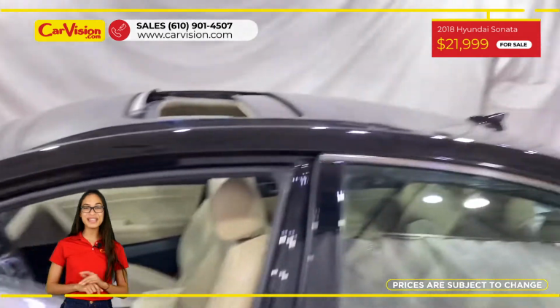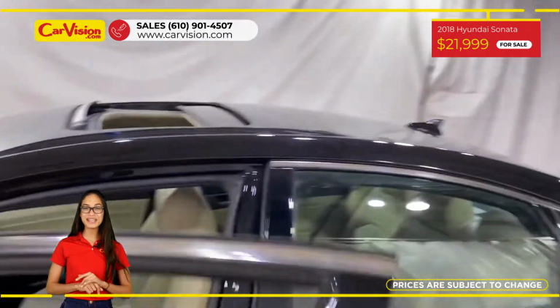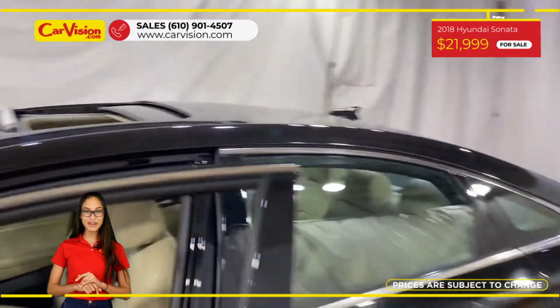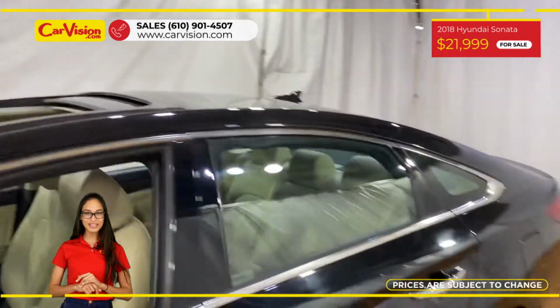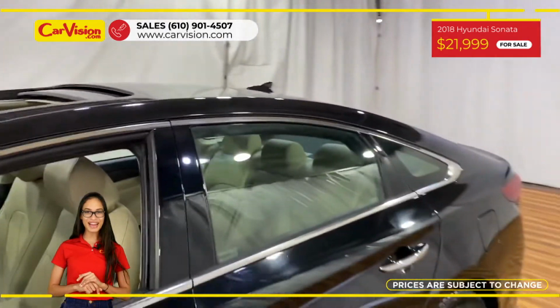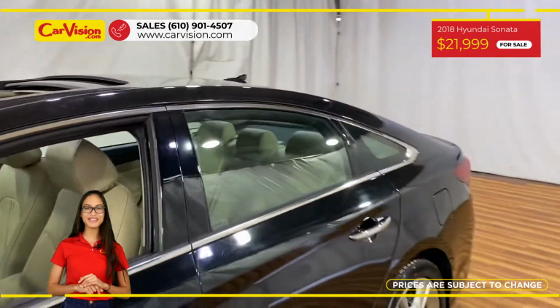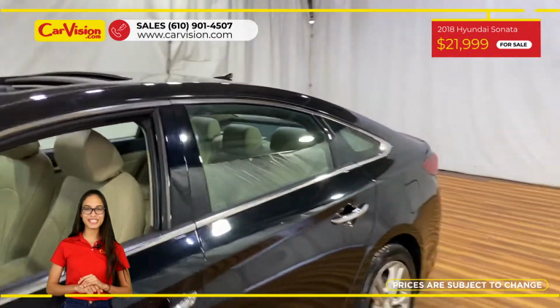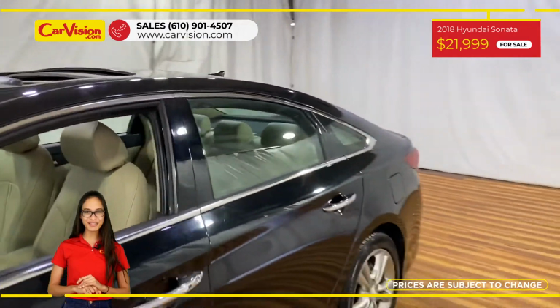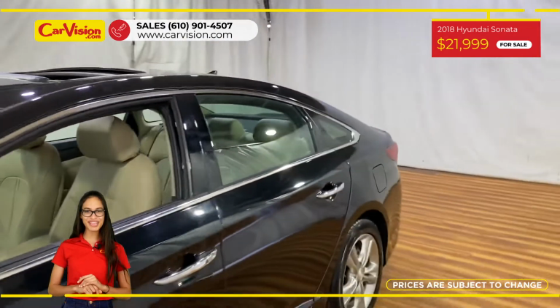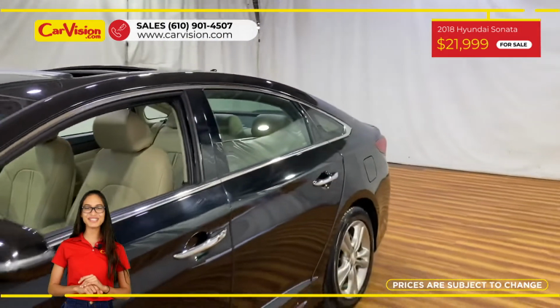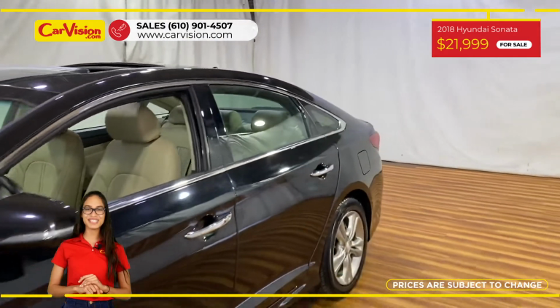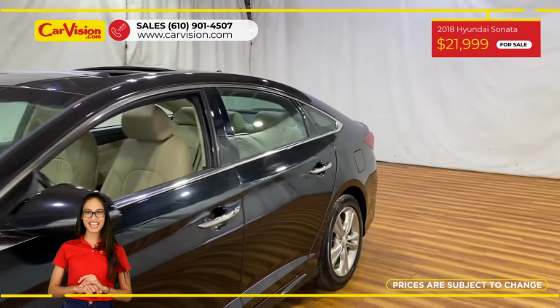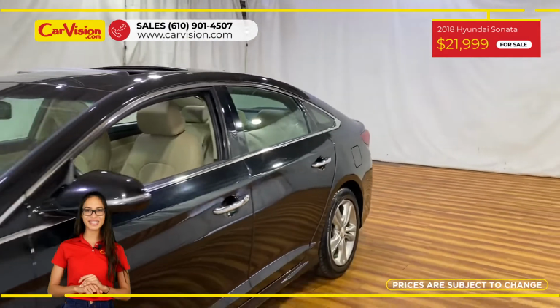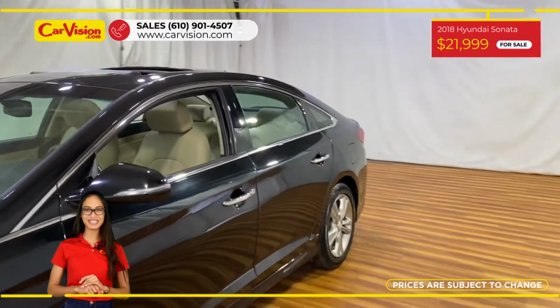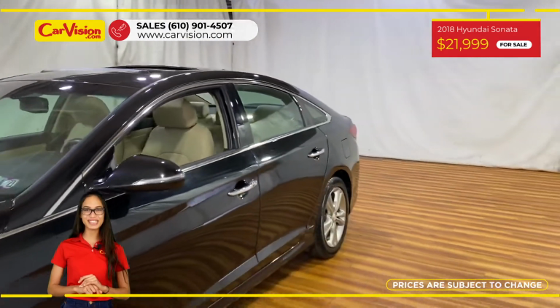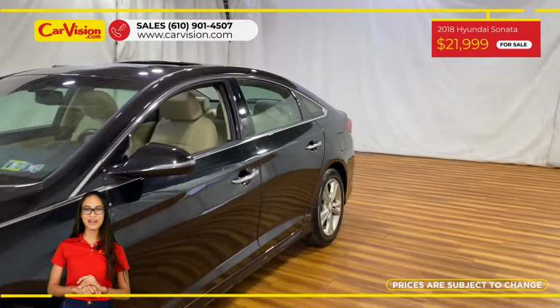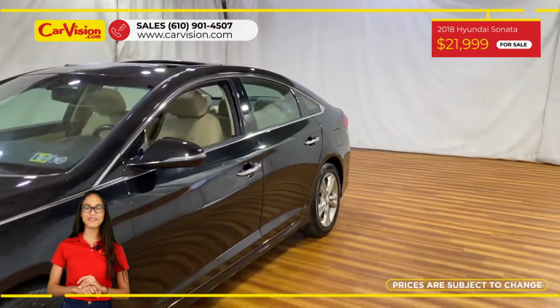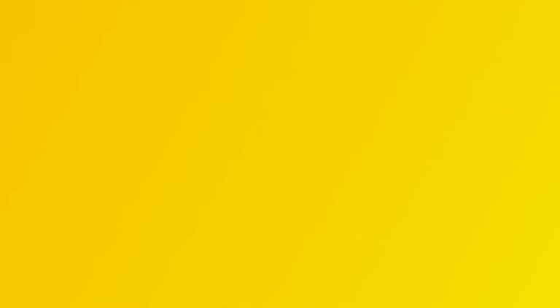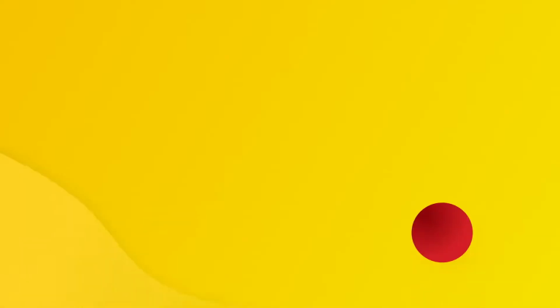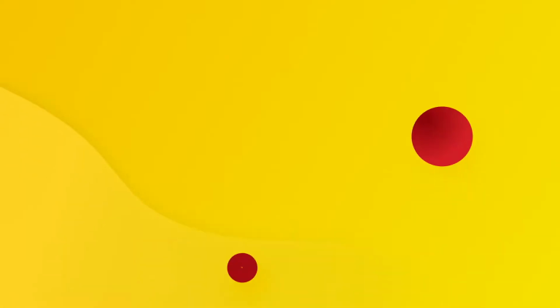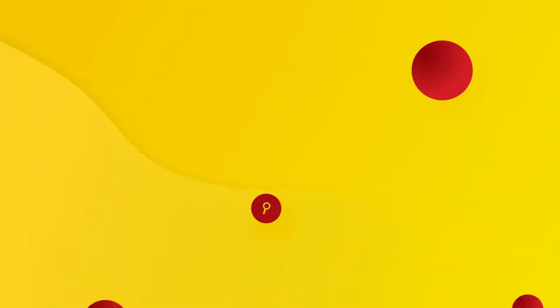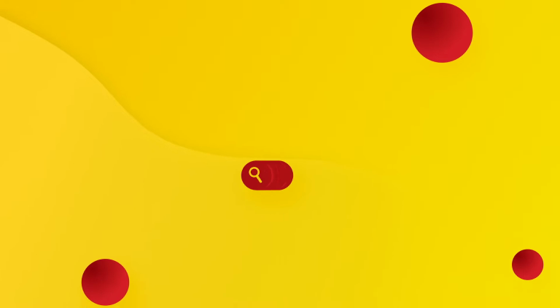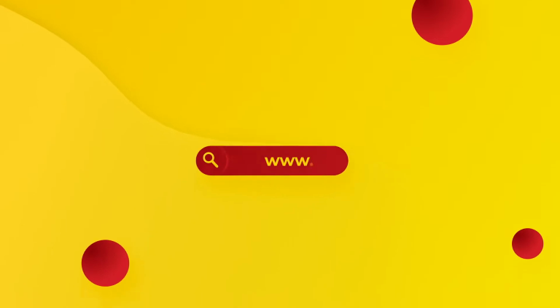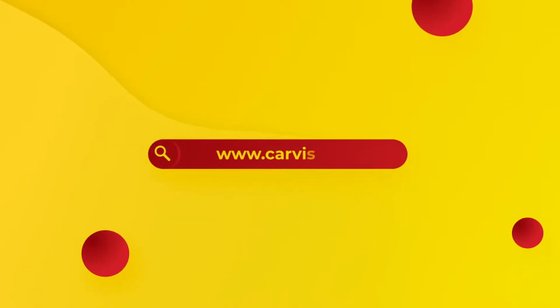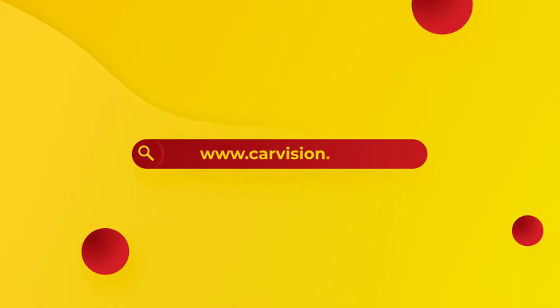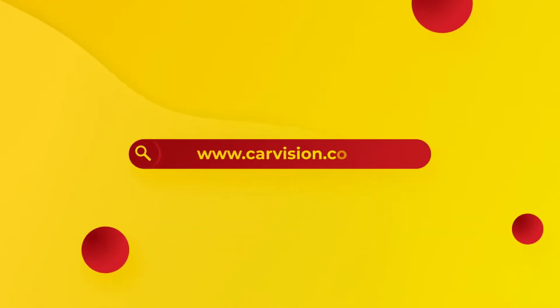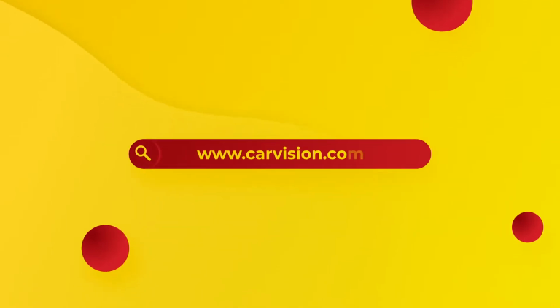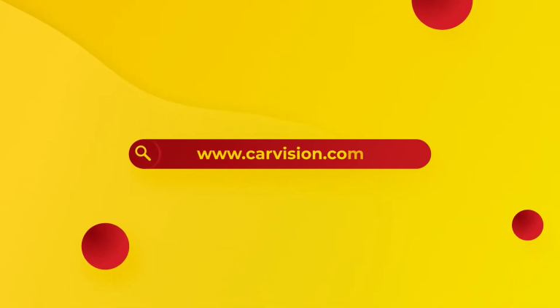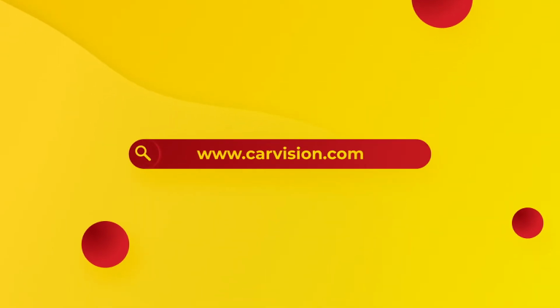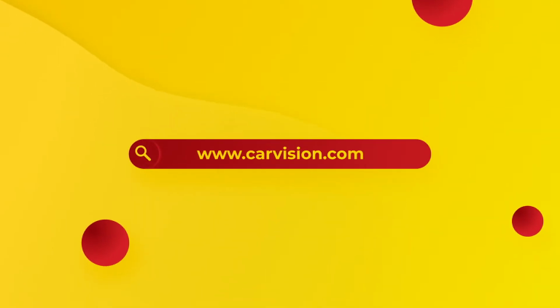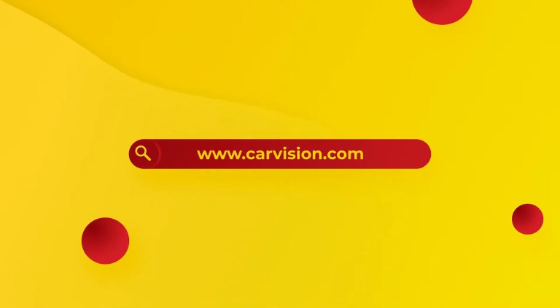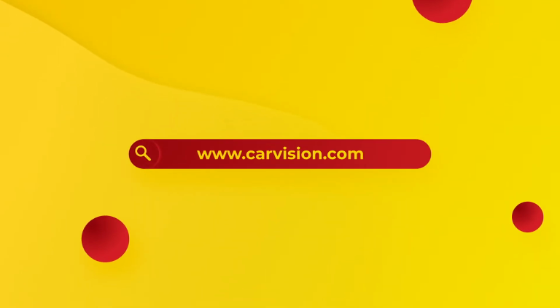So call now or chat with us to schedule a test drive with the pioneer of the market, CarVision.